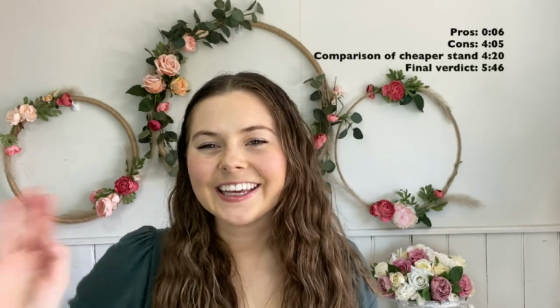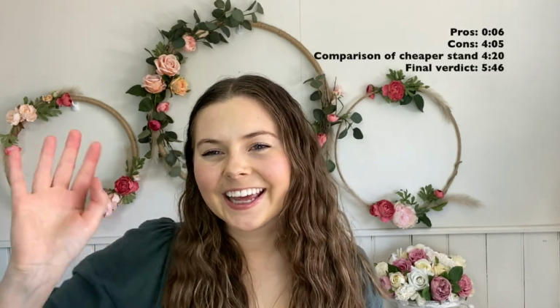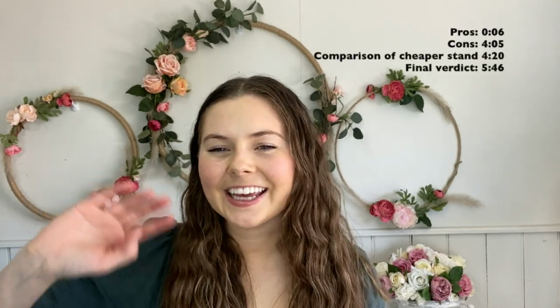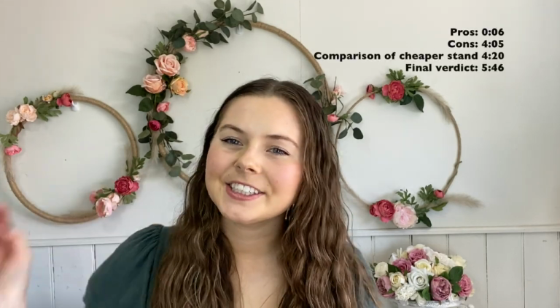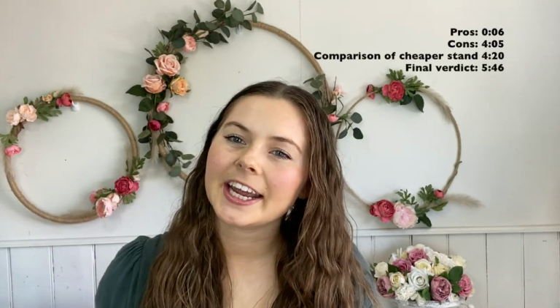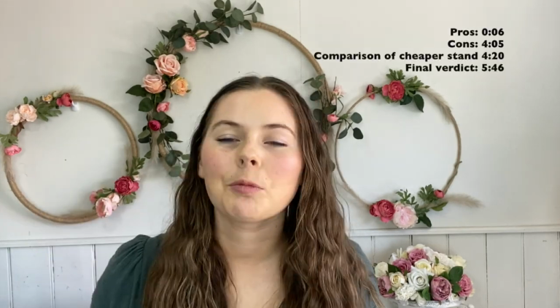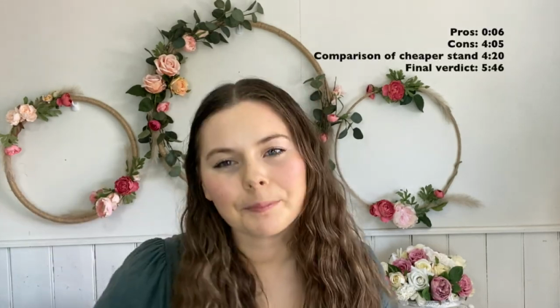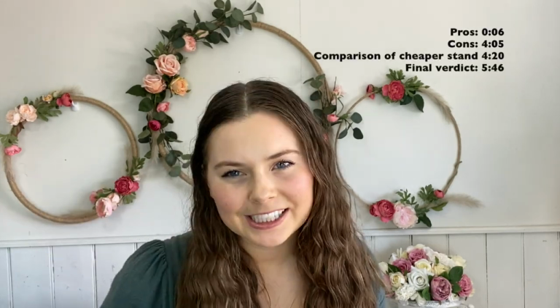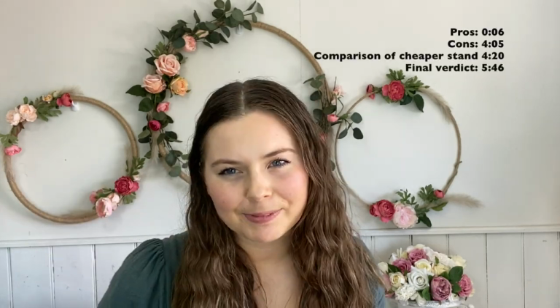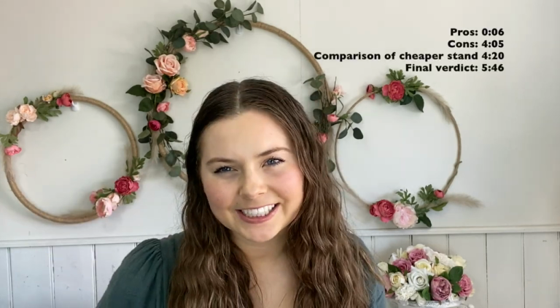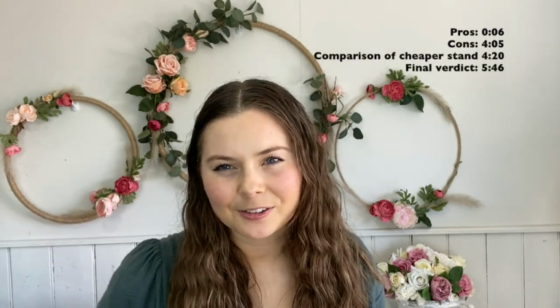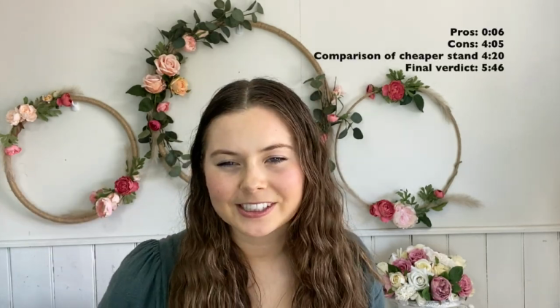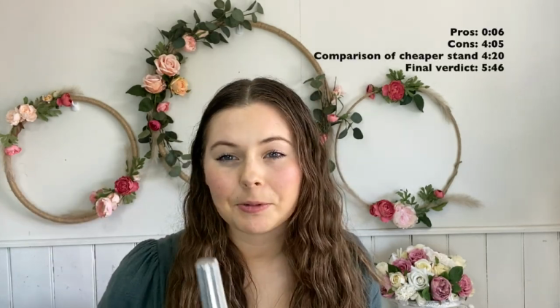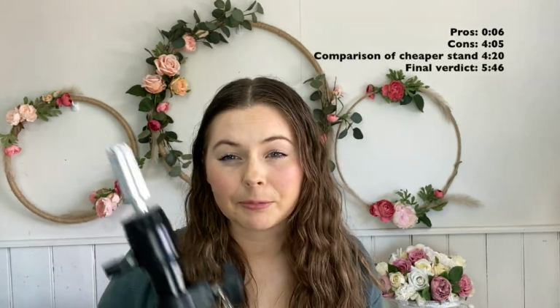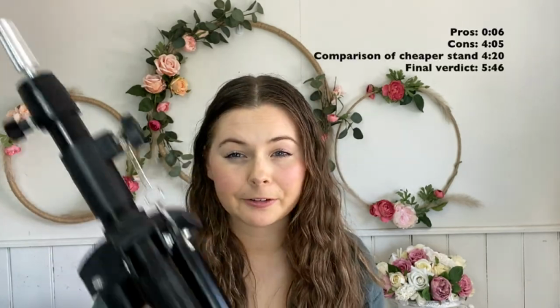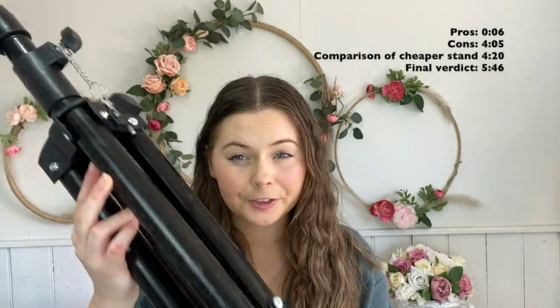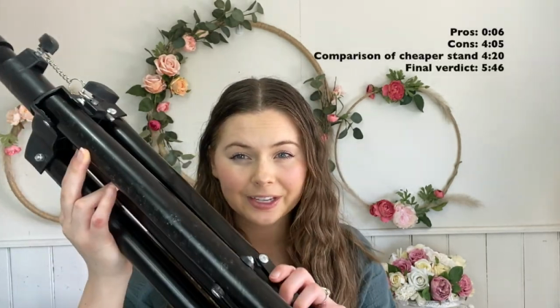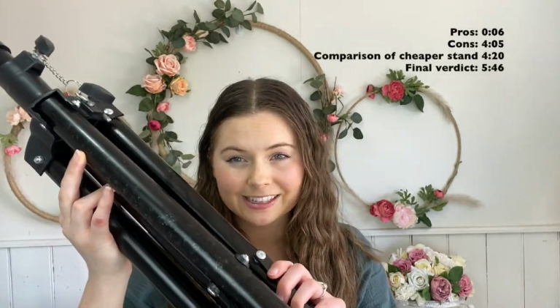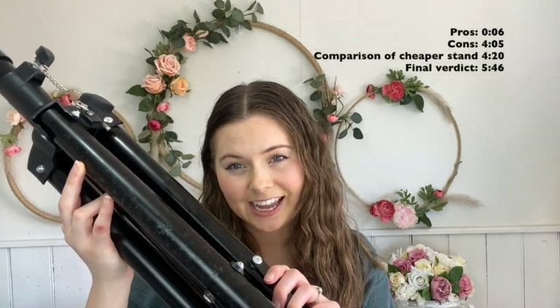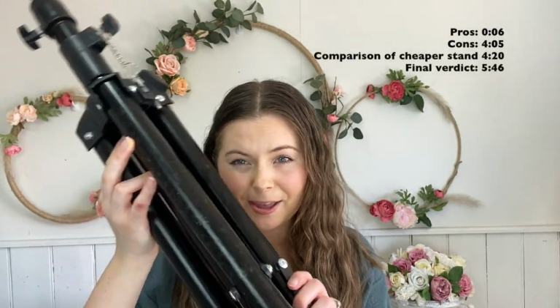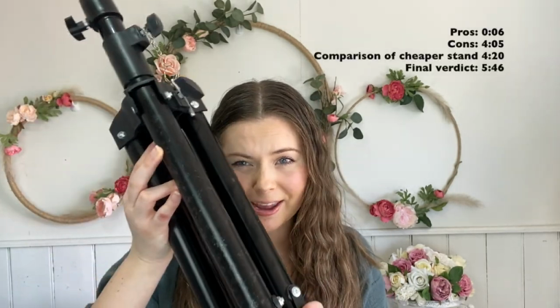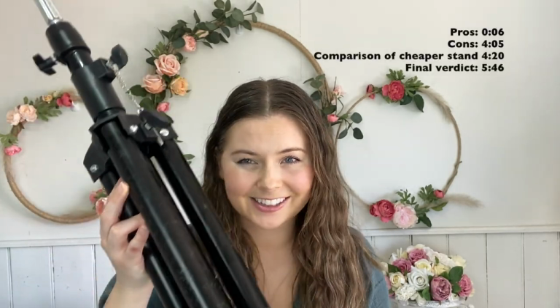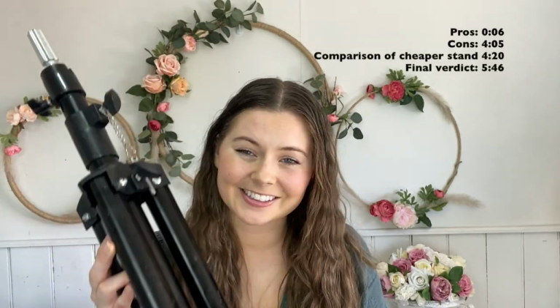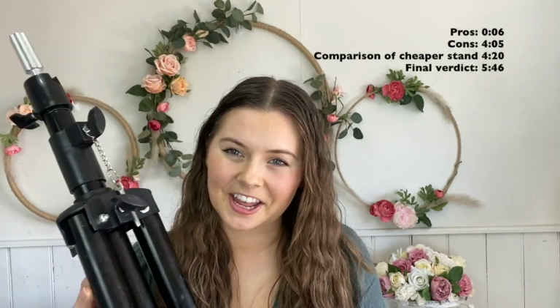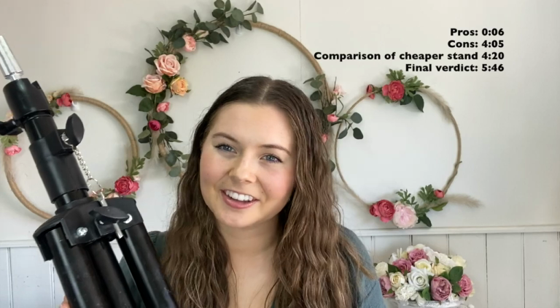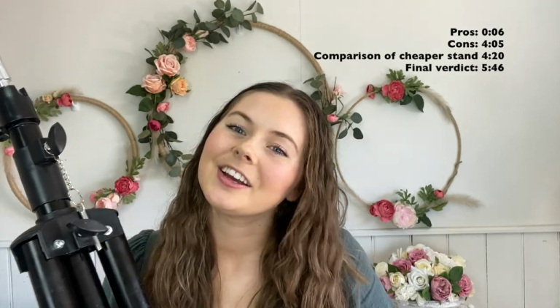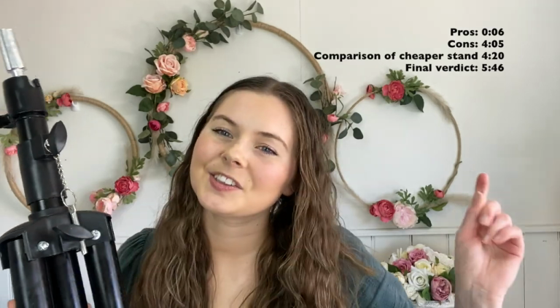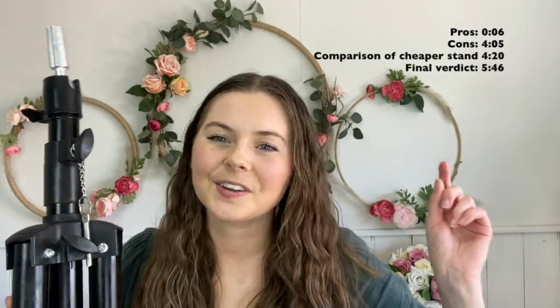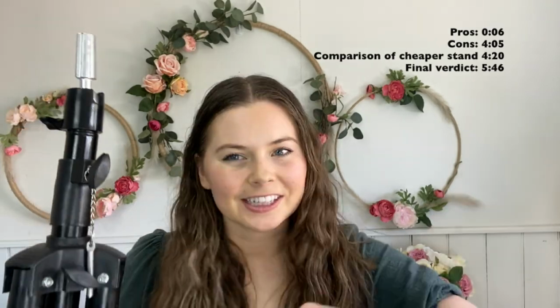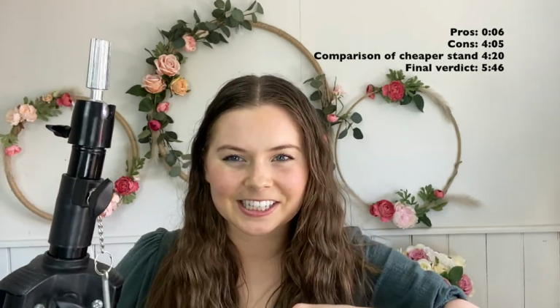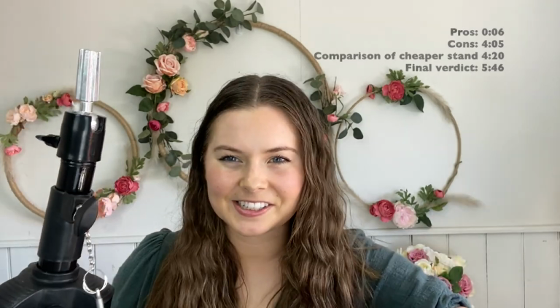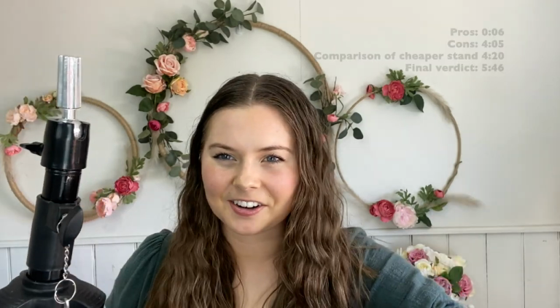G'day, it's Jay and welcome back to my channel. Today we're going to be reviewing this hair mannequin stand. So let's get started.